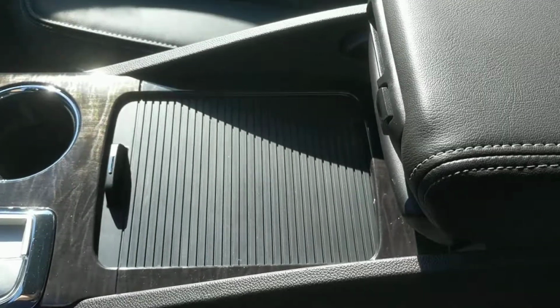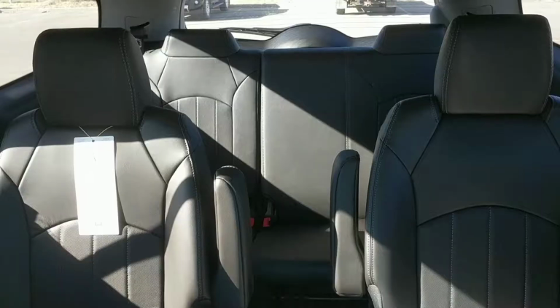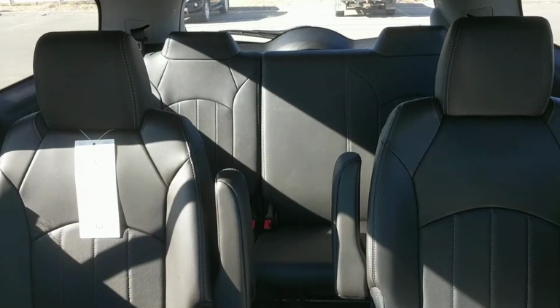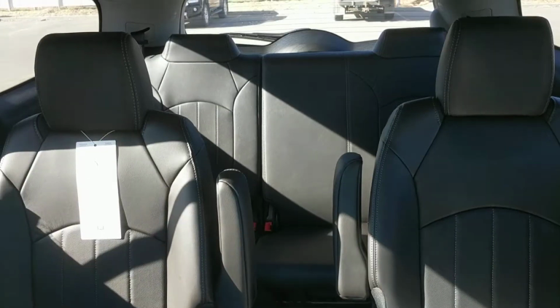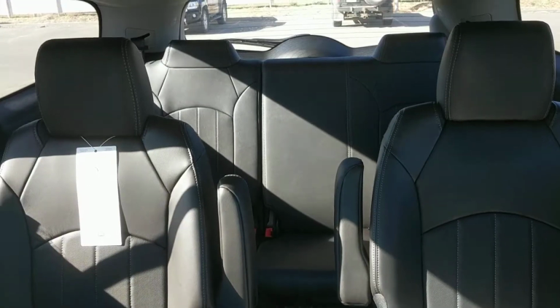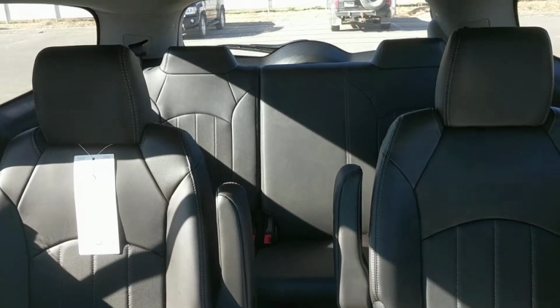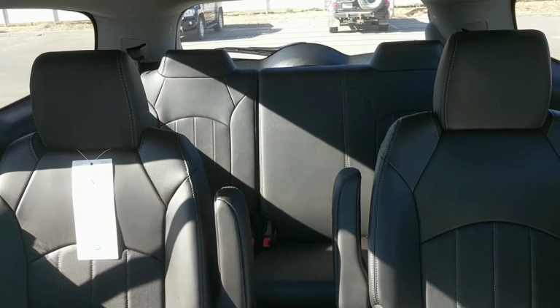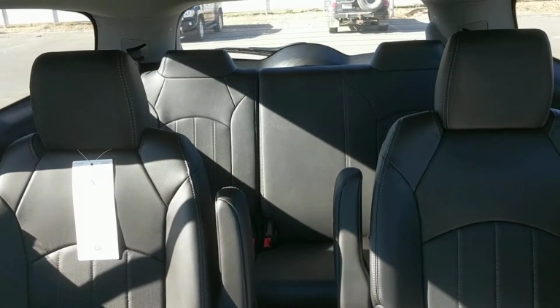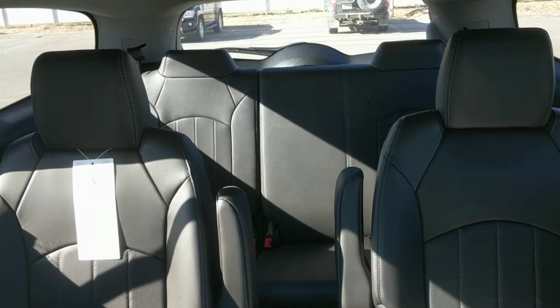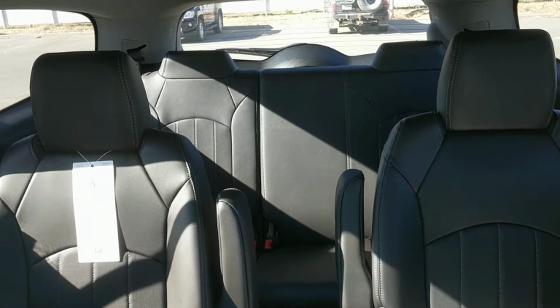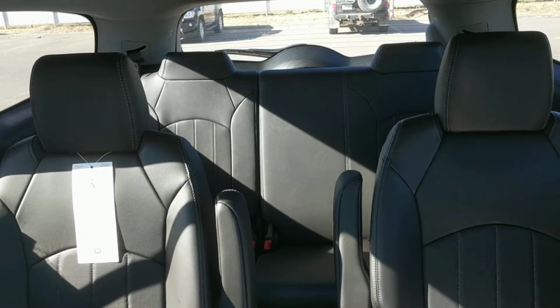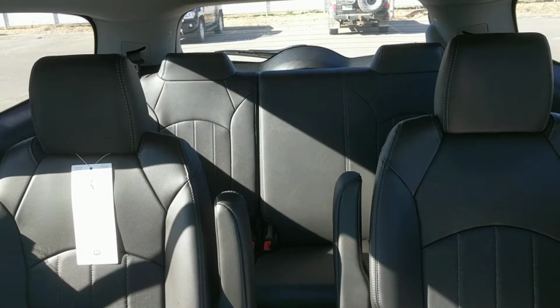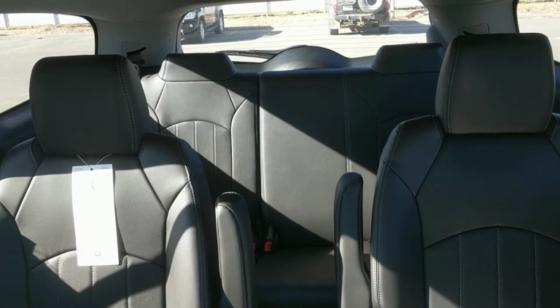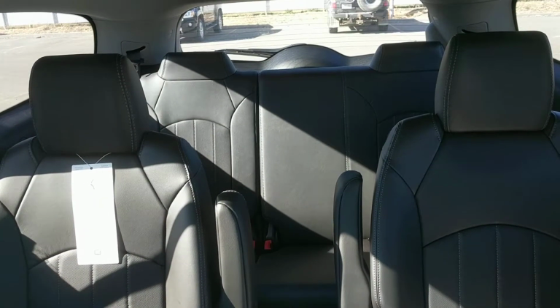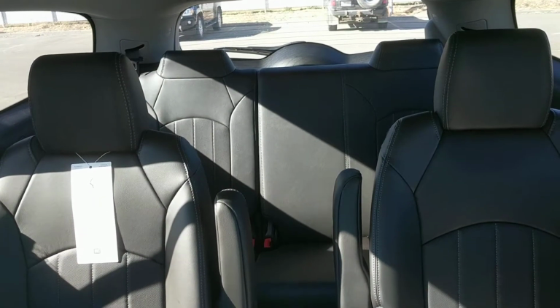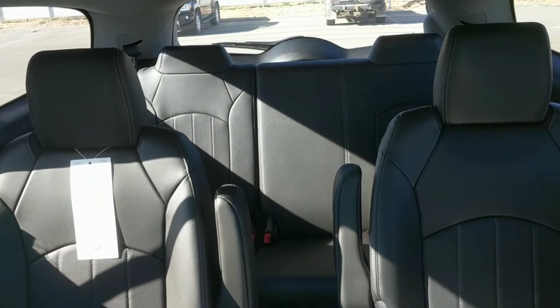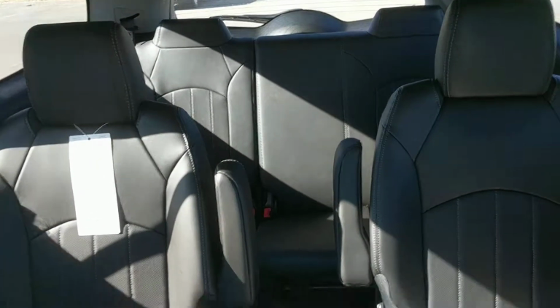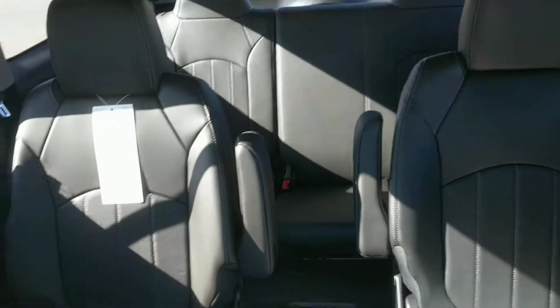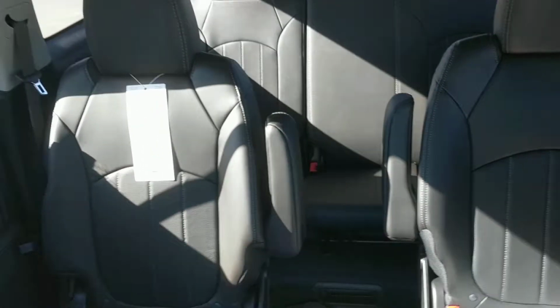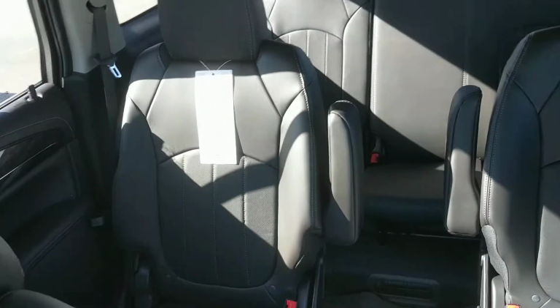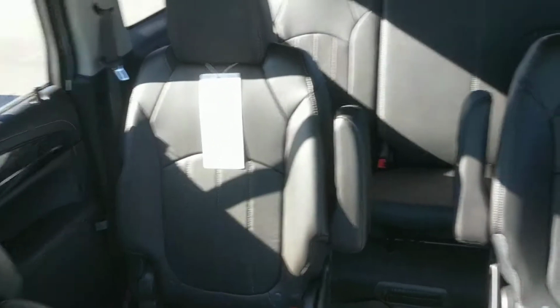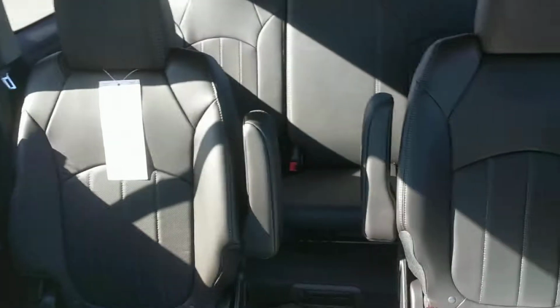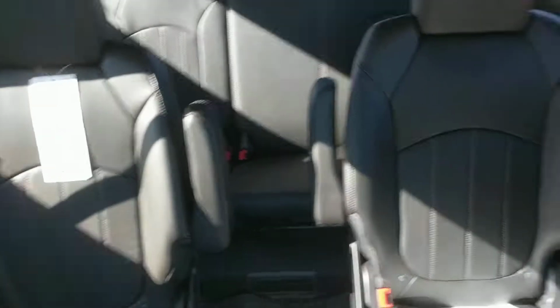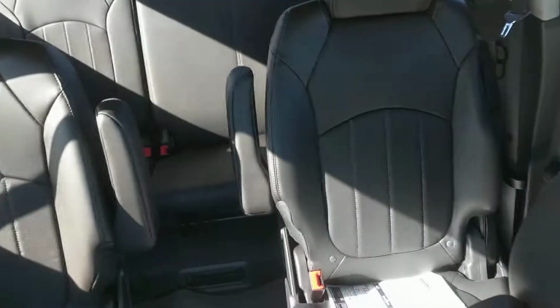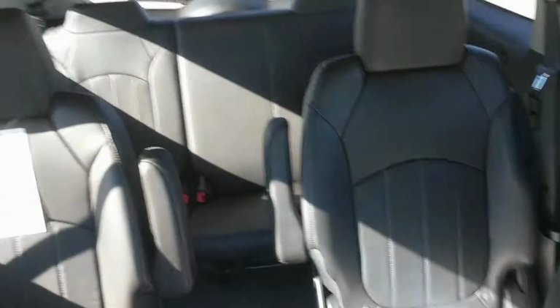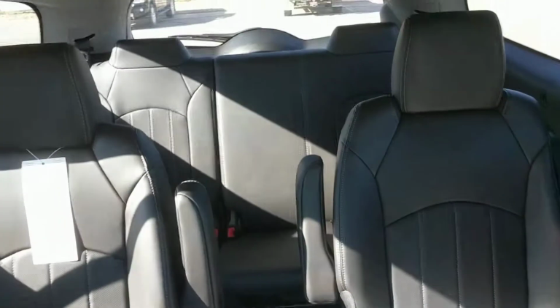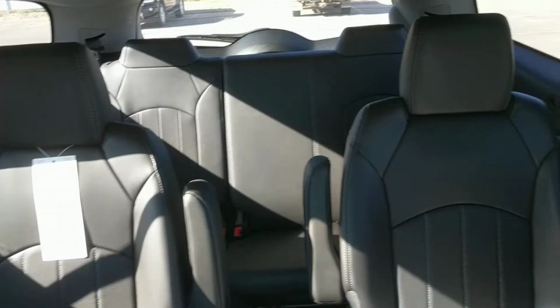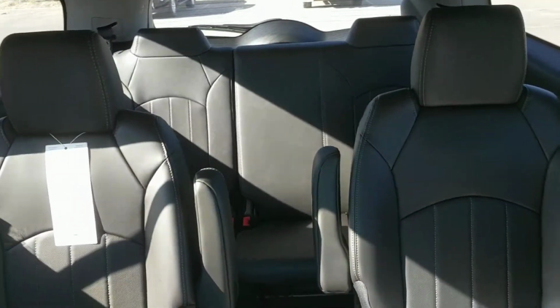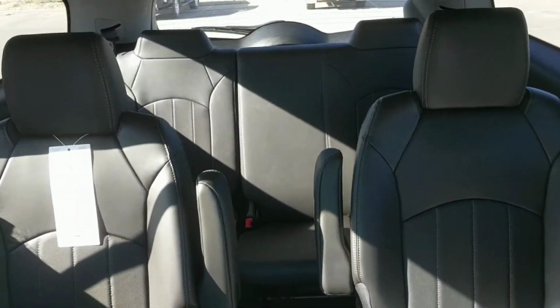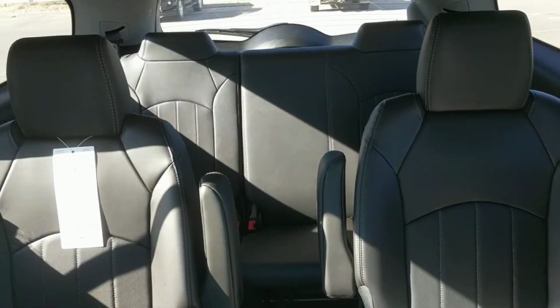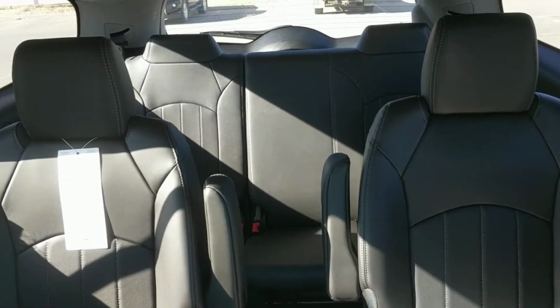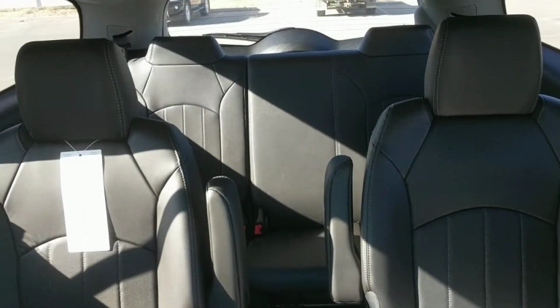As said before, this is a seven-passenger seating vehicle. We have two bucket seats in the middle row and a bench seat in the back.